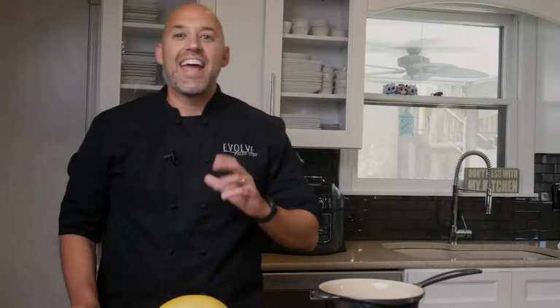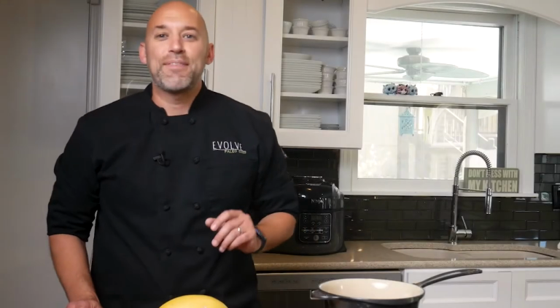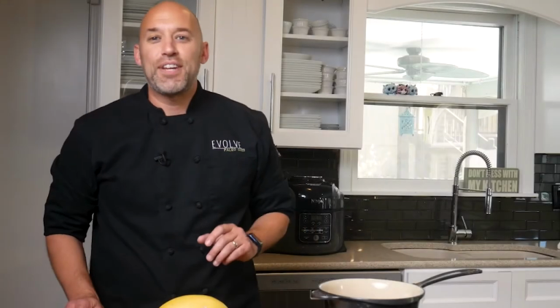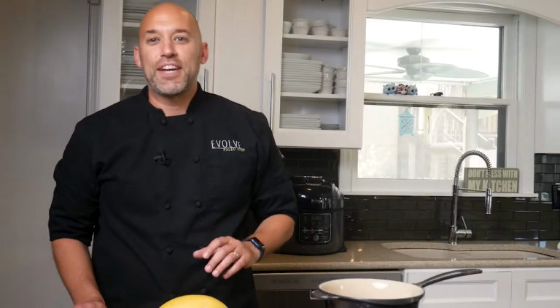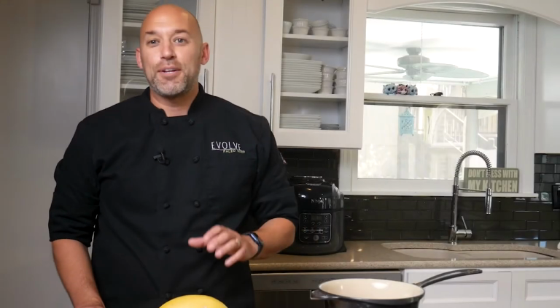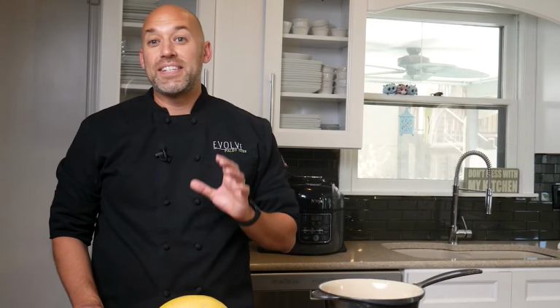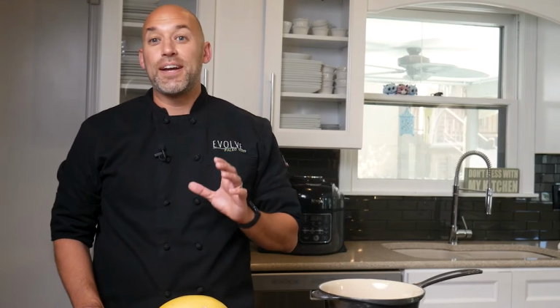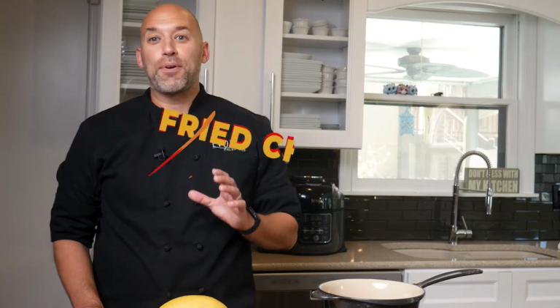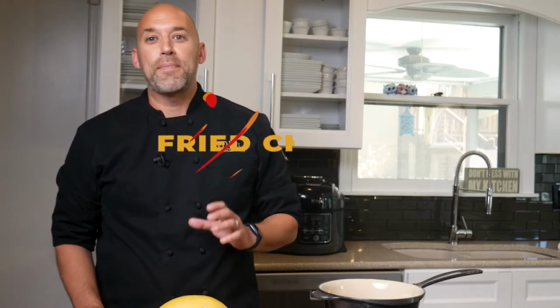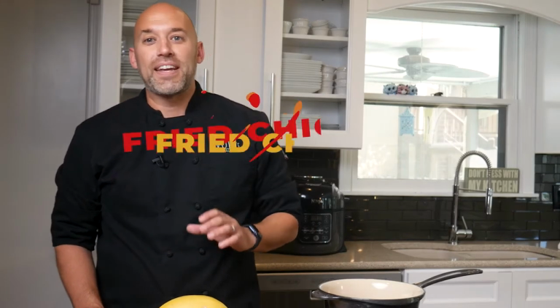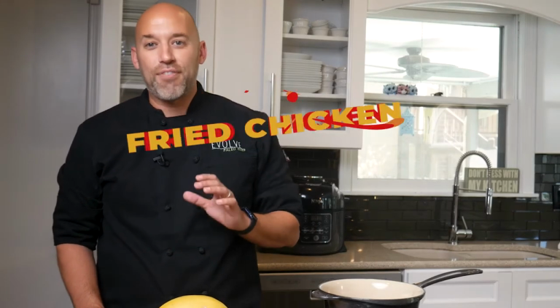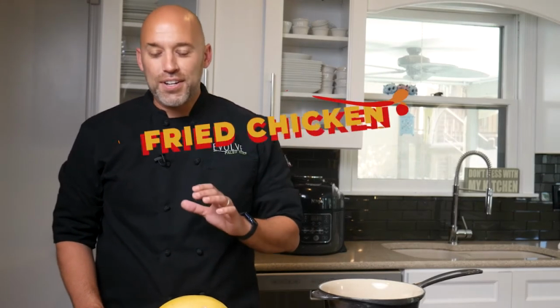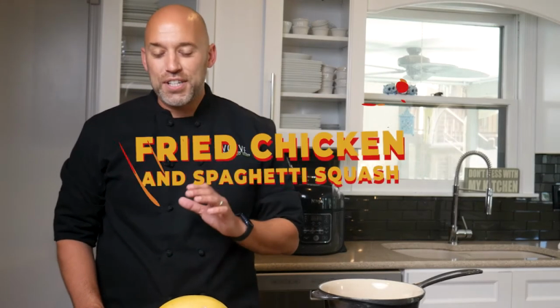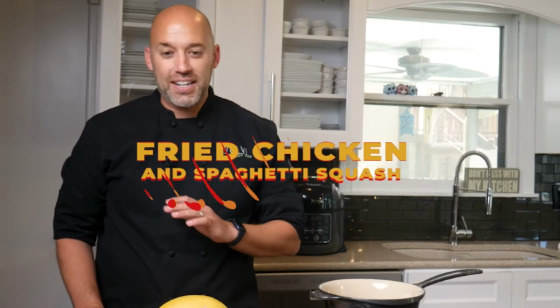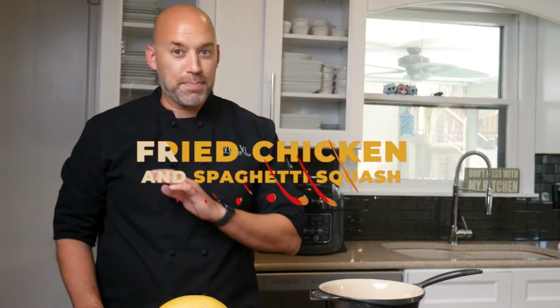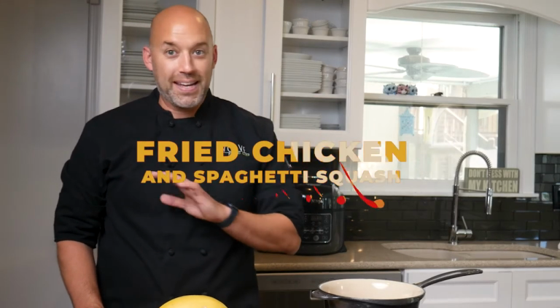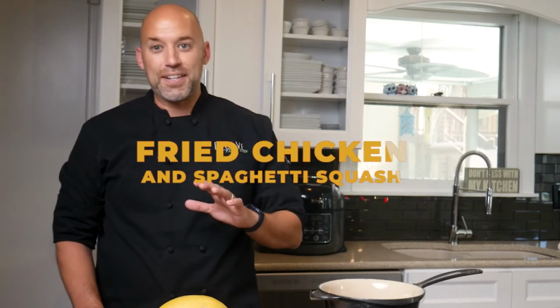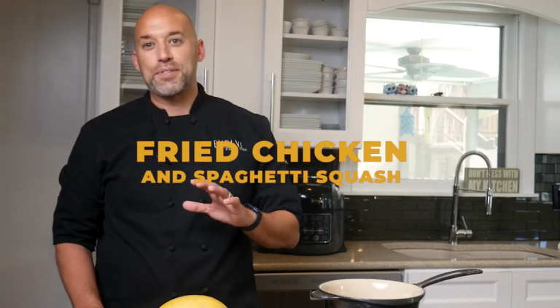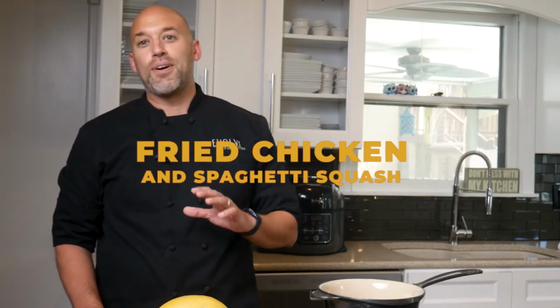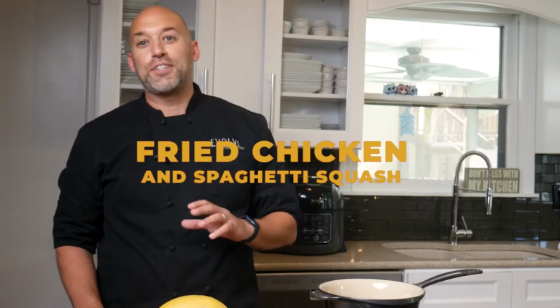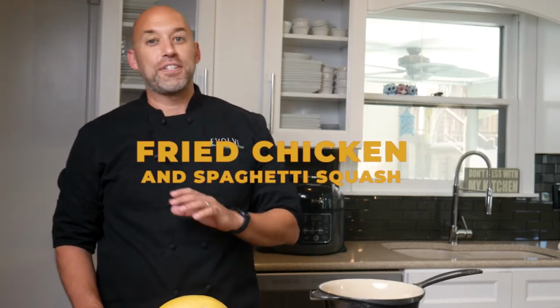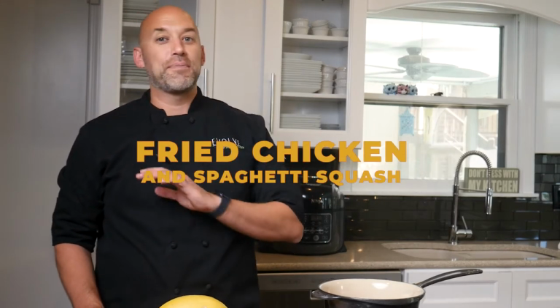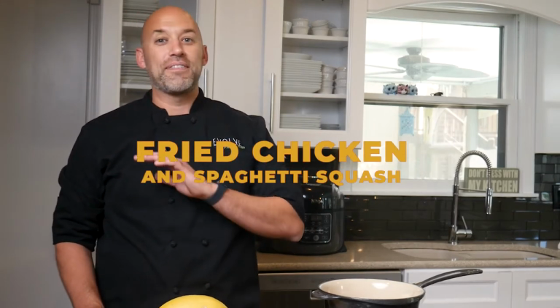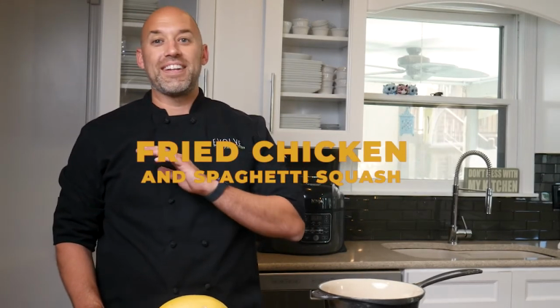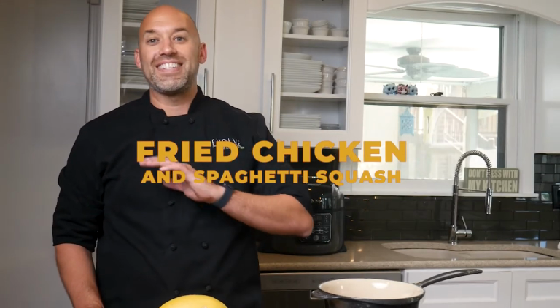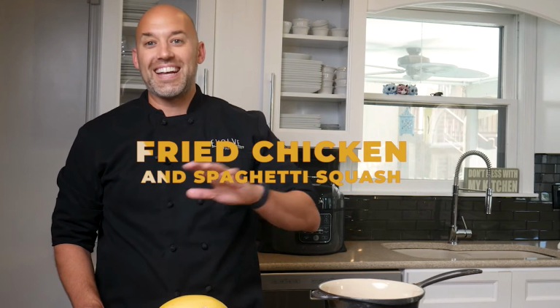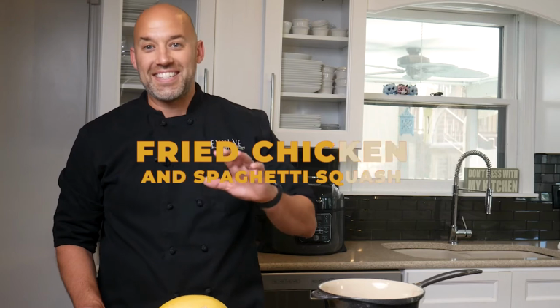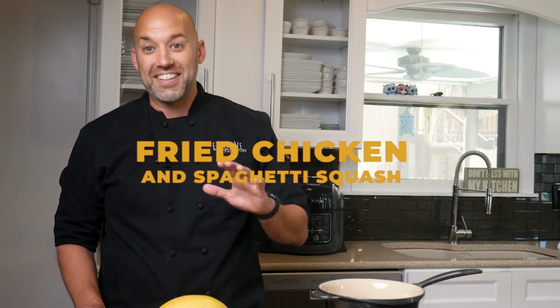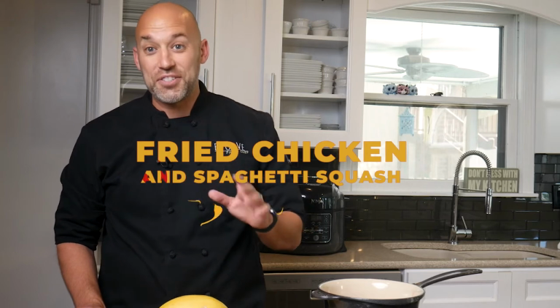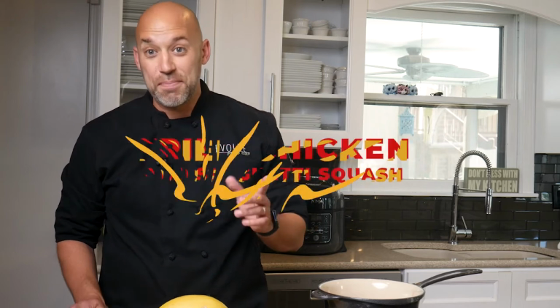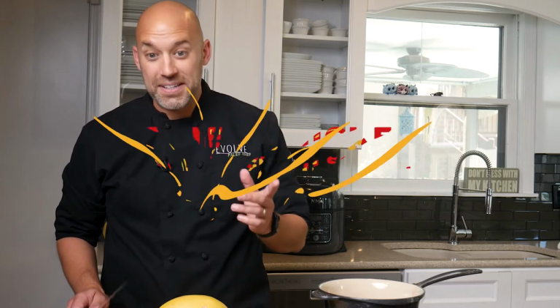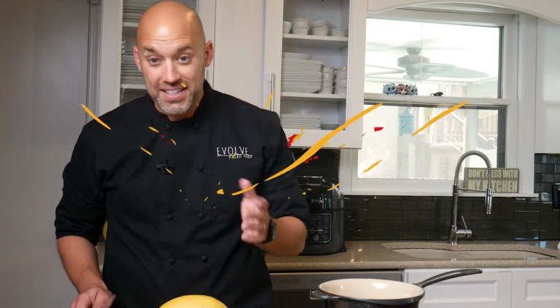Hey, I'm Chef Caleb and today we're going to be making fried chicken and spaghetti squash. It's going to be fantastic. Let's jump into this.